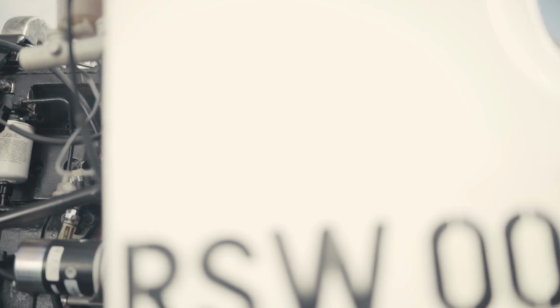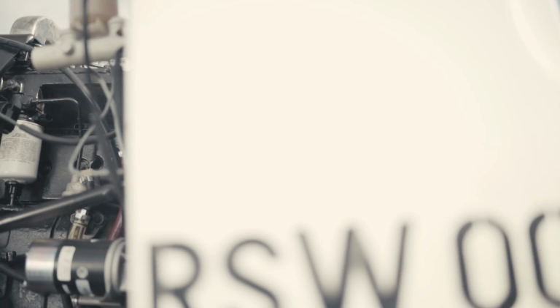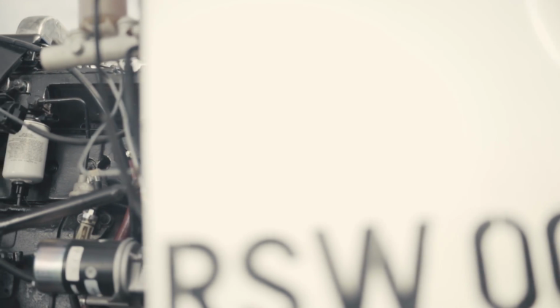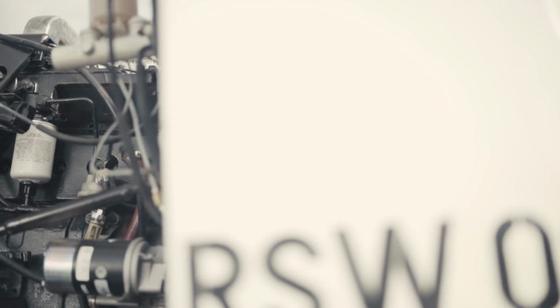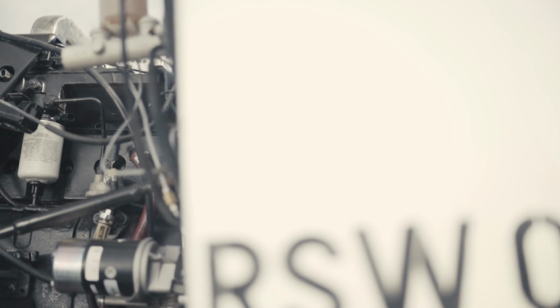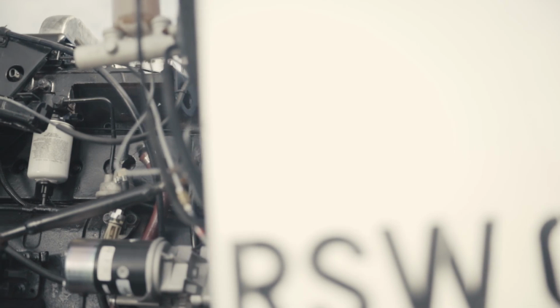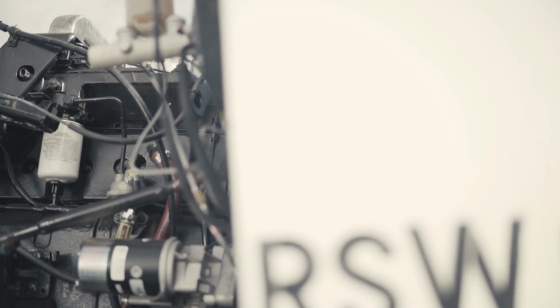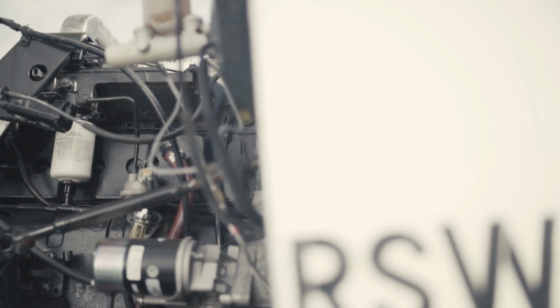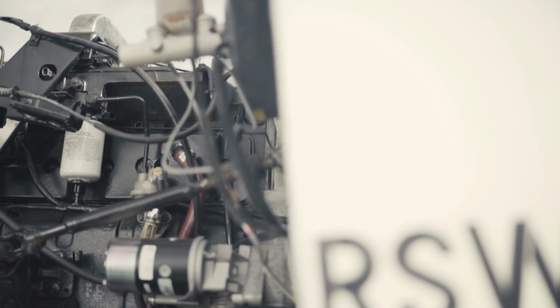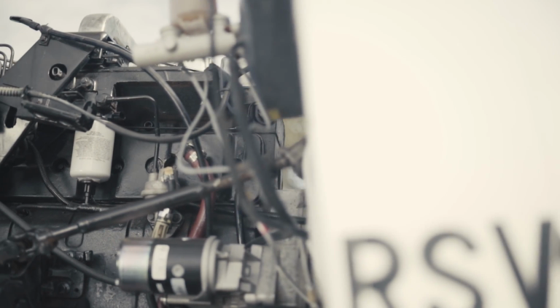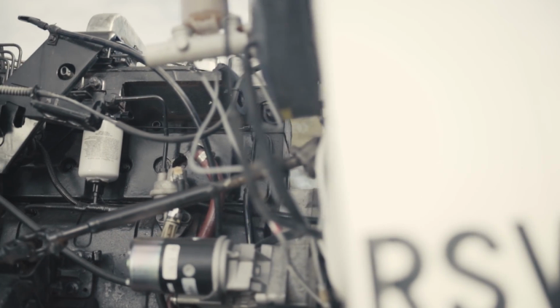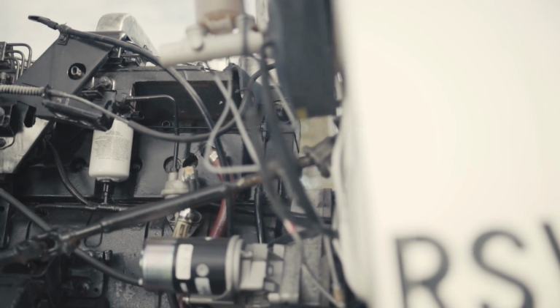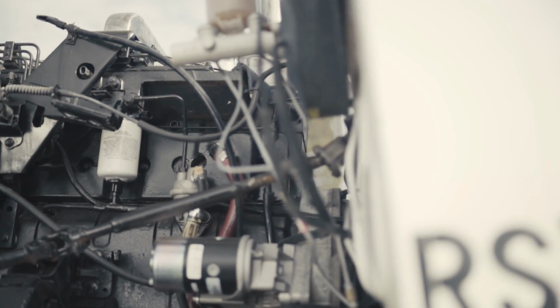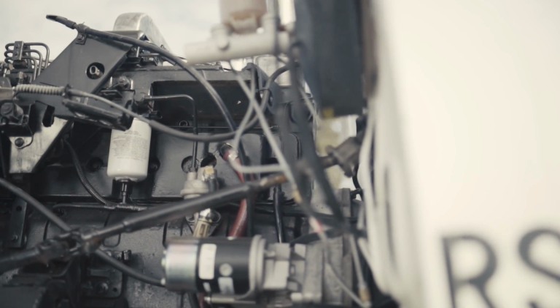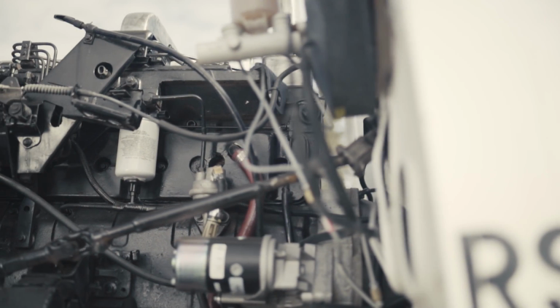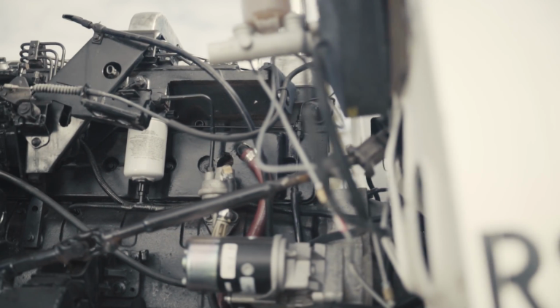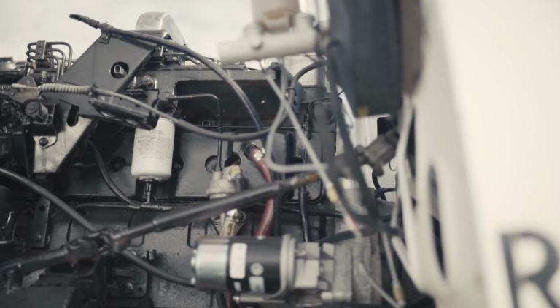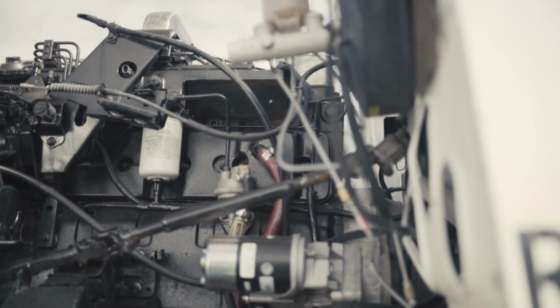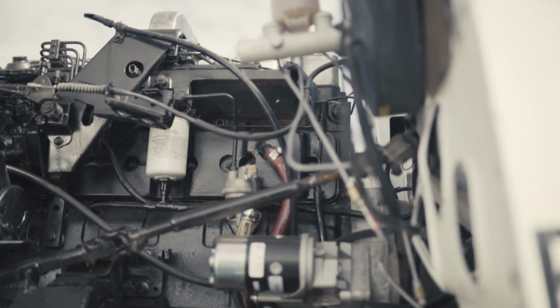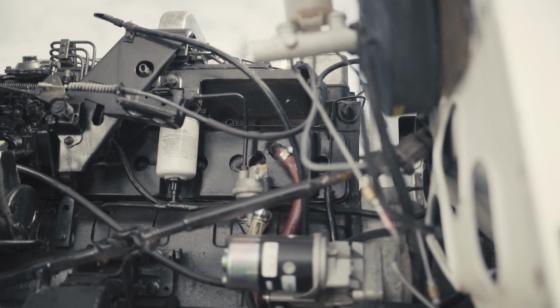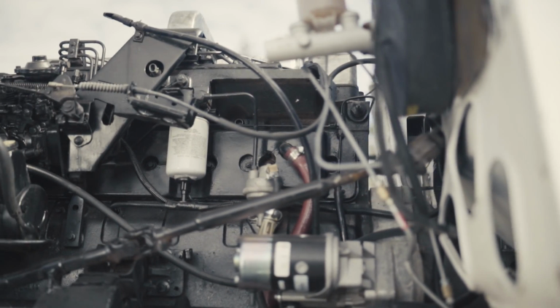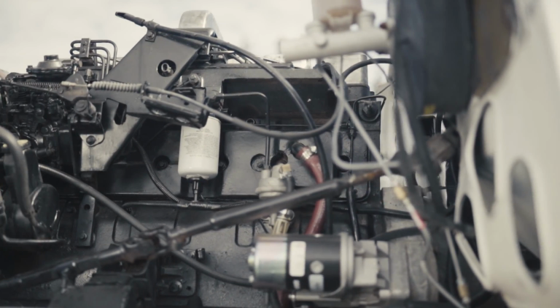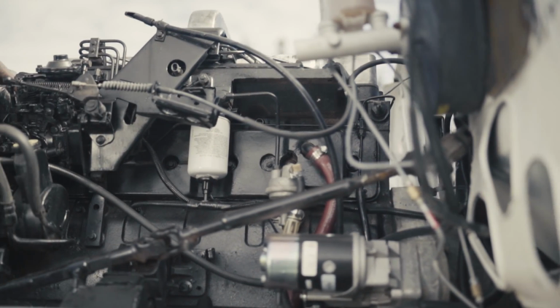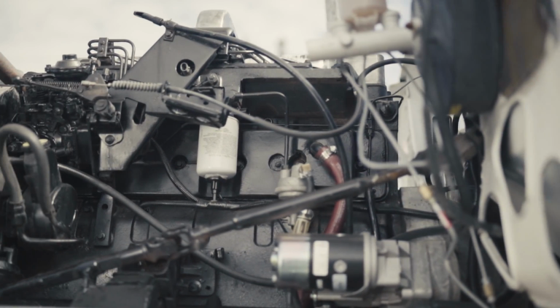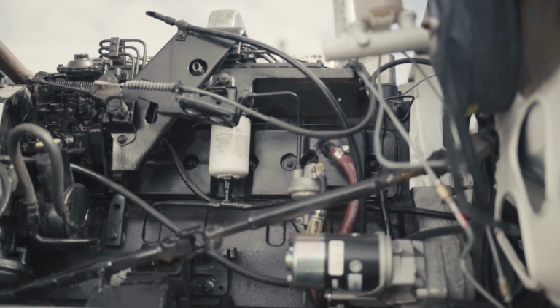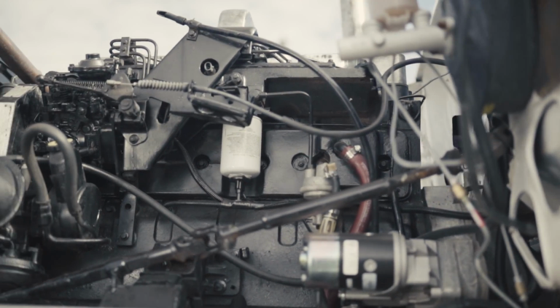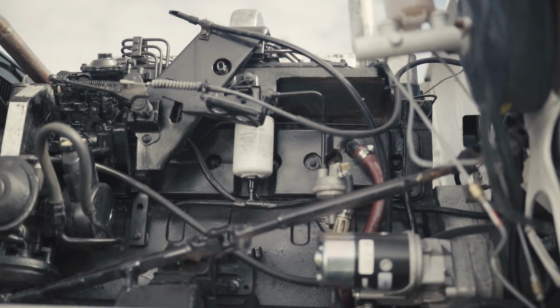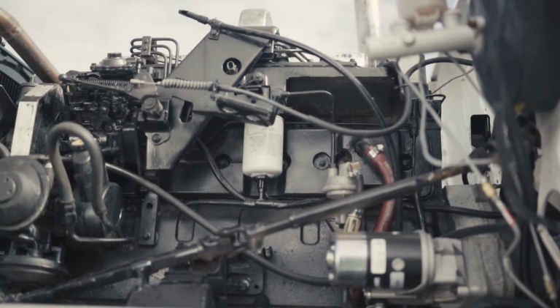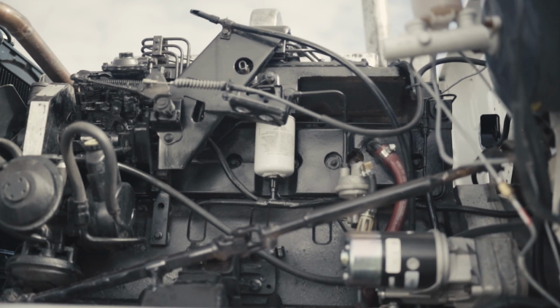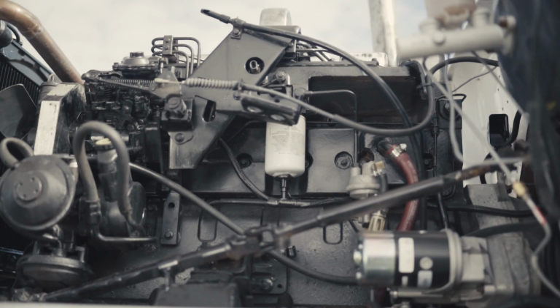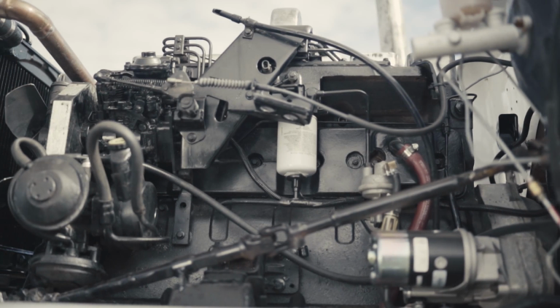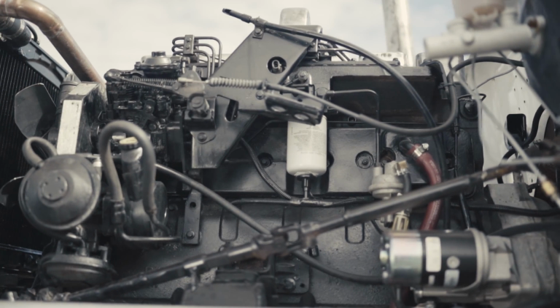It's a Cummins 12-valve diesel with a VE mechanical pump. It's a very, very basic motor — 160 horsepower and somewhere around 400 to 500 foot-pounds of torque.